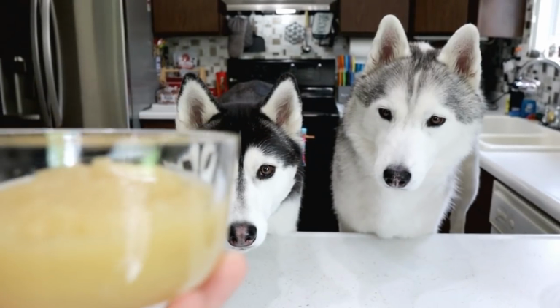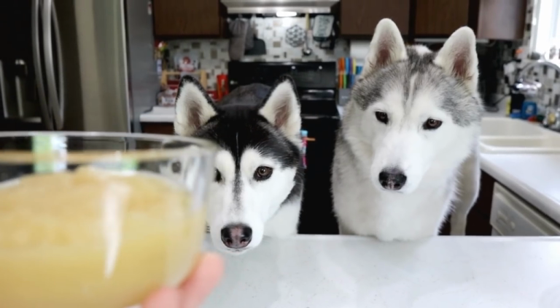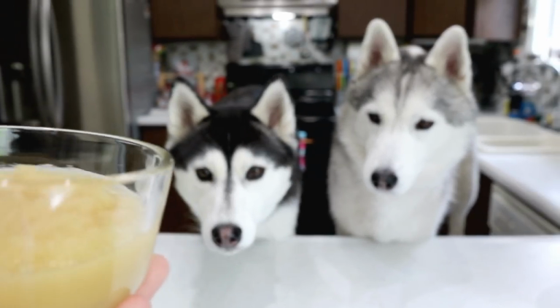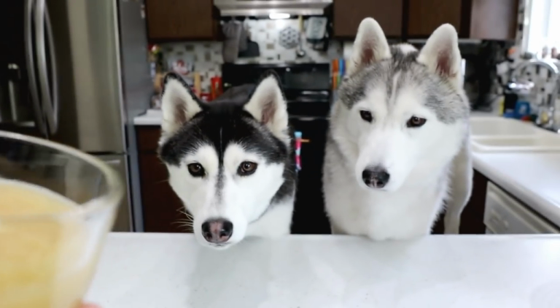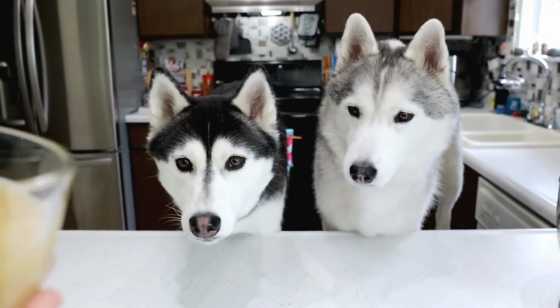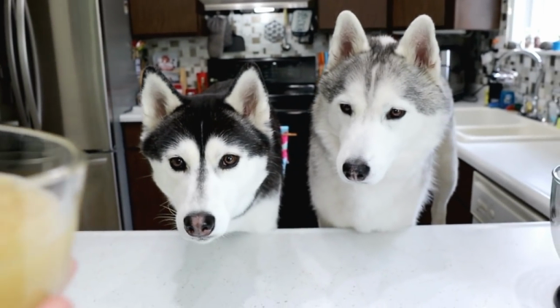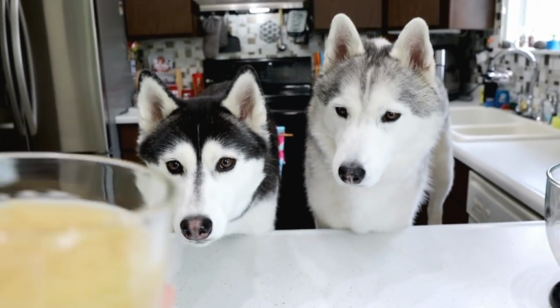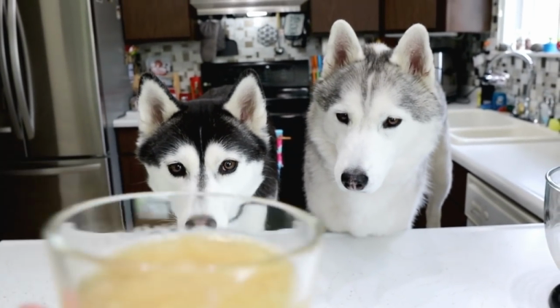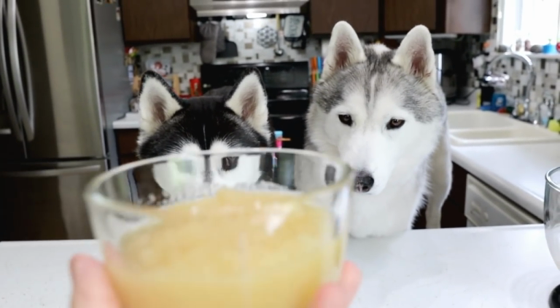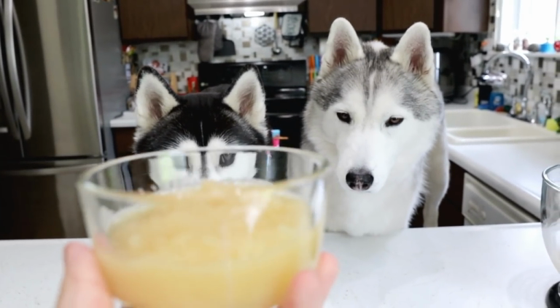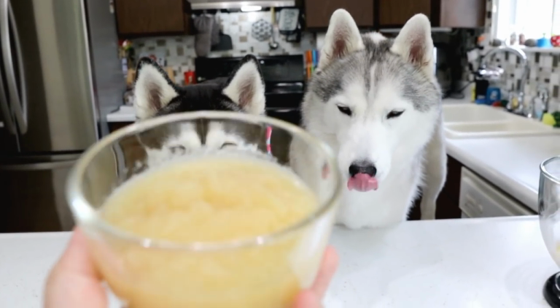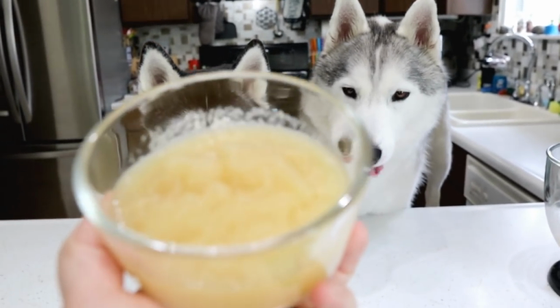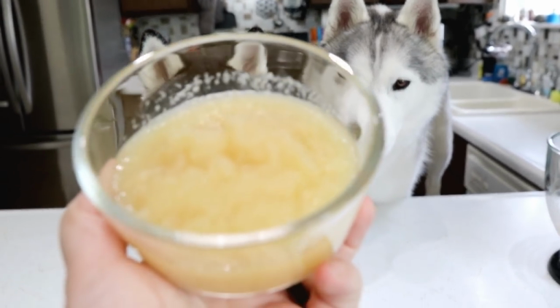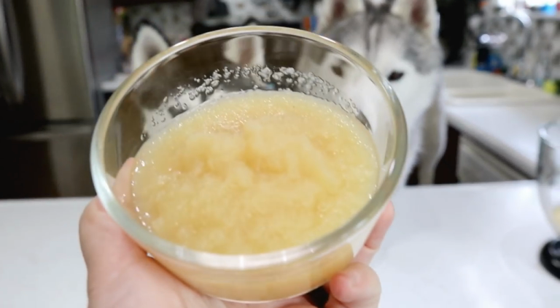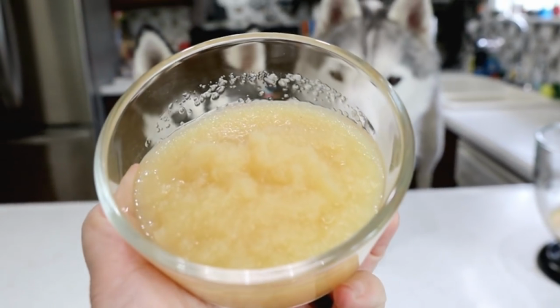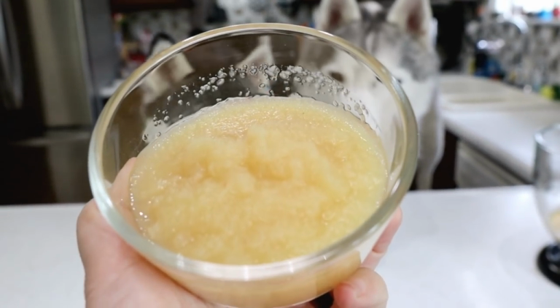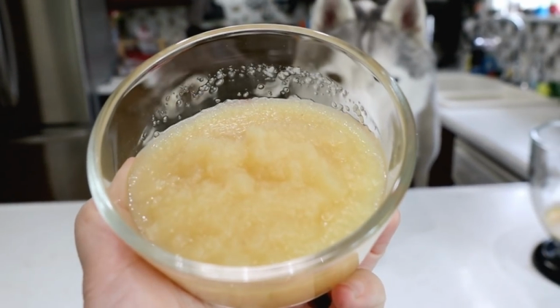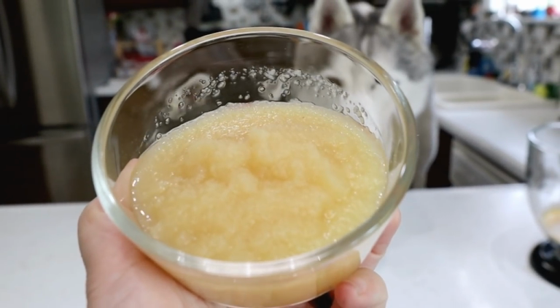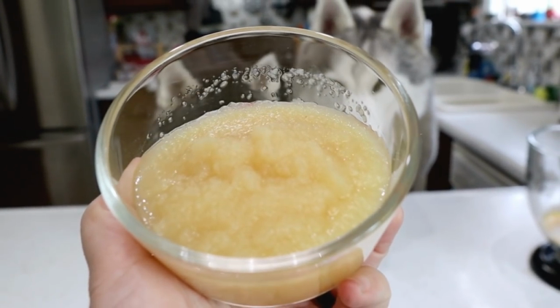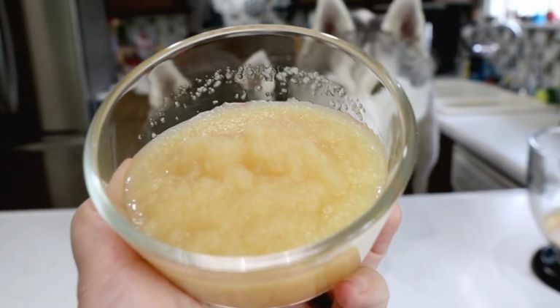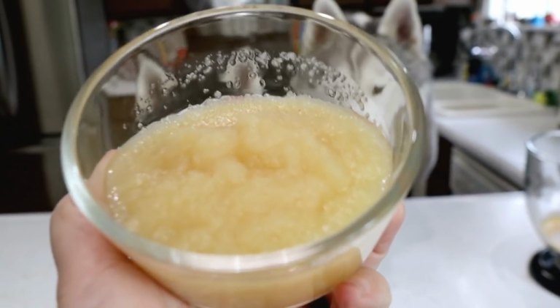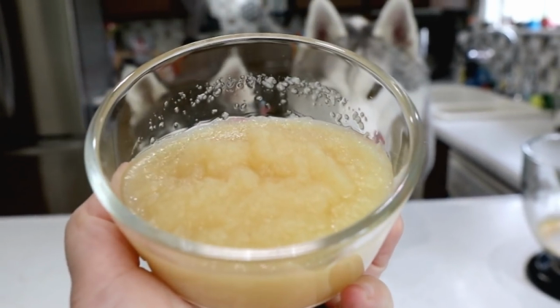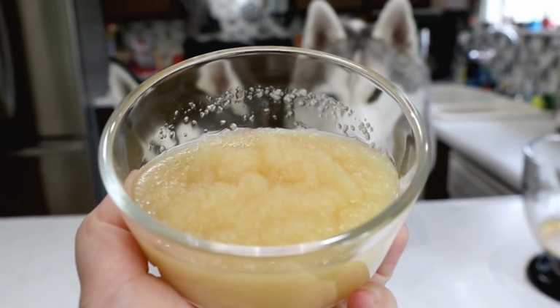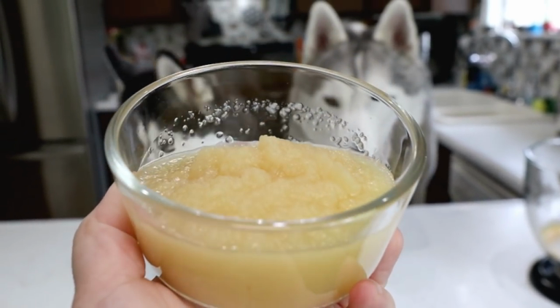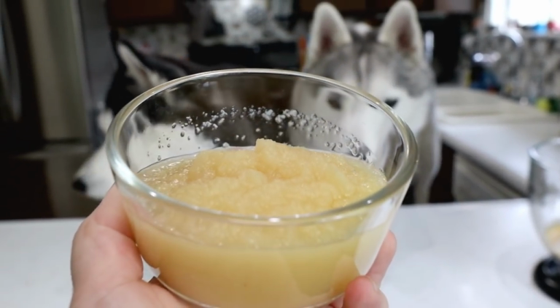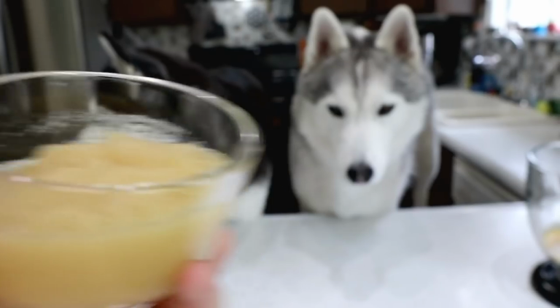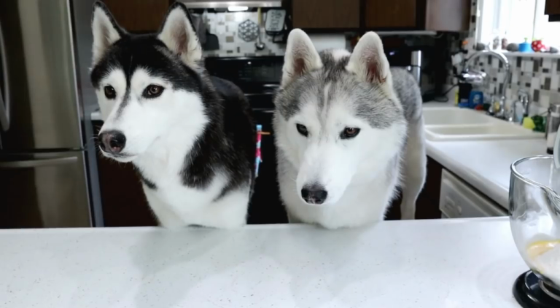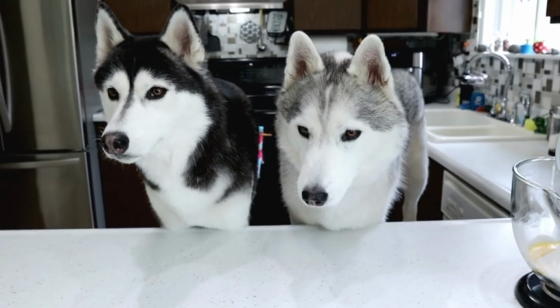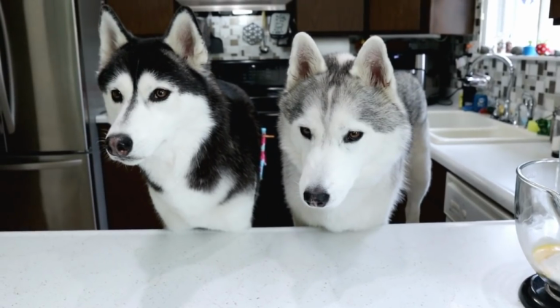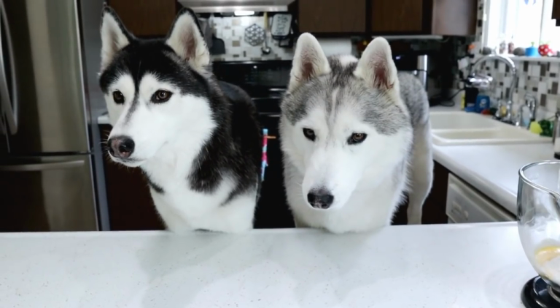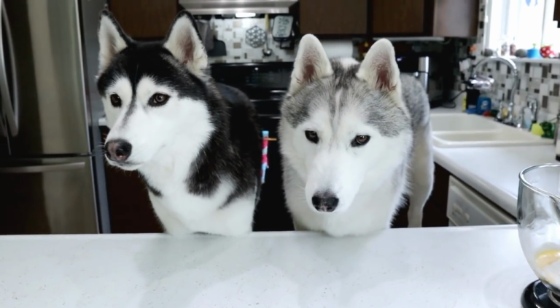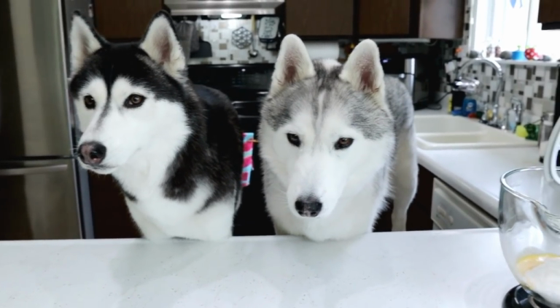Next, half a cup of unsweetened applesauce. You girls like applesauce?